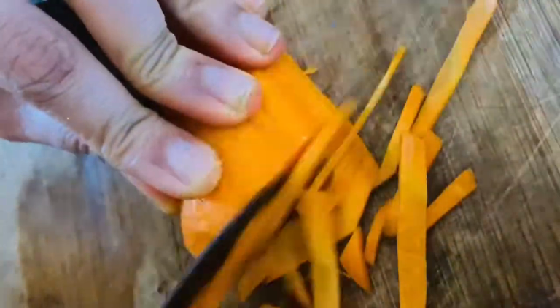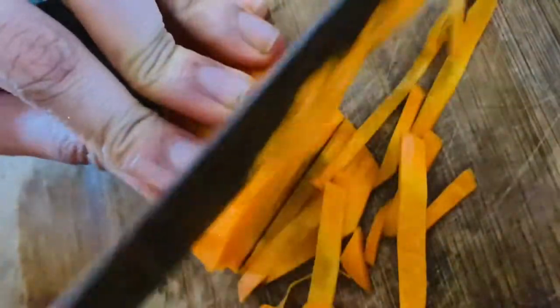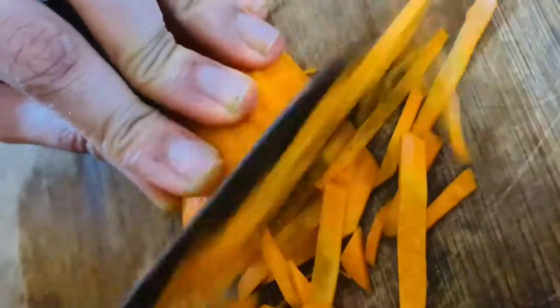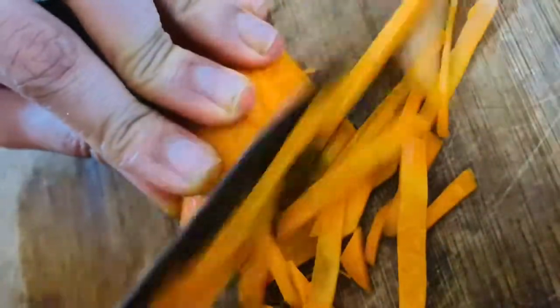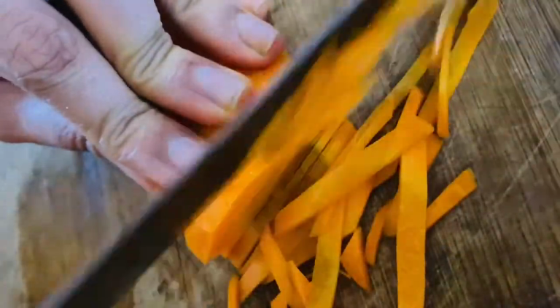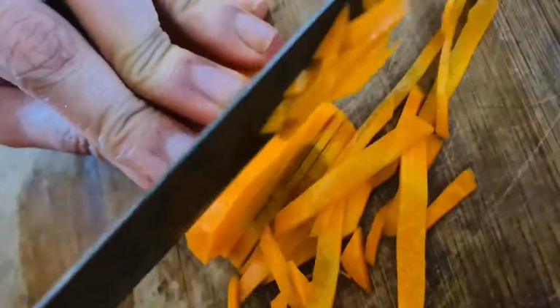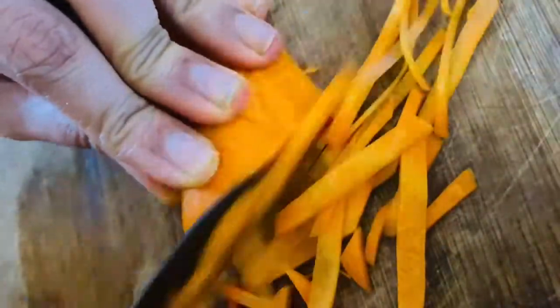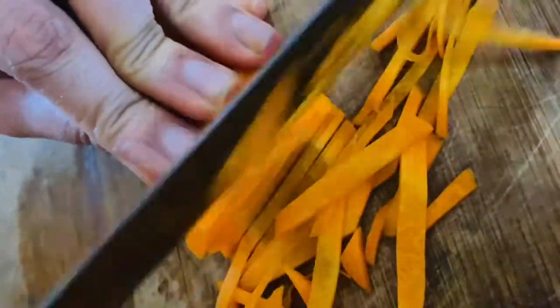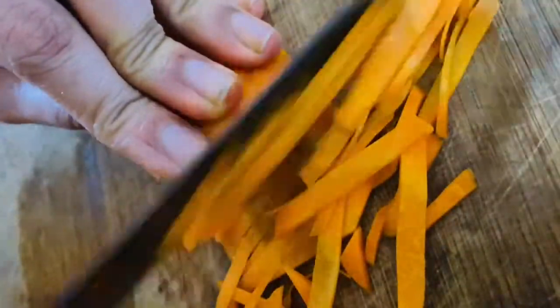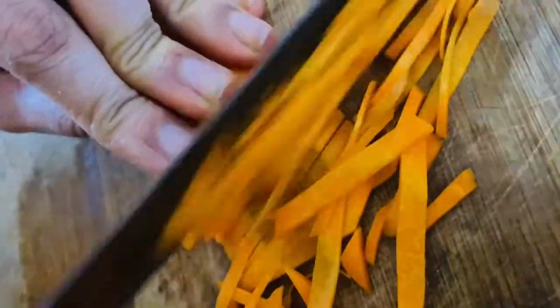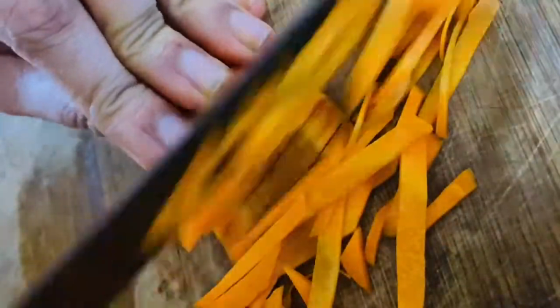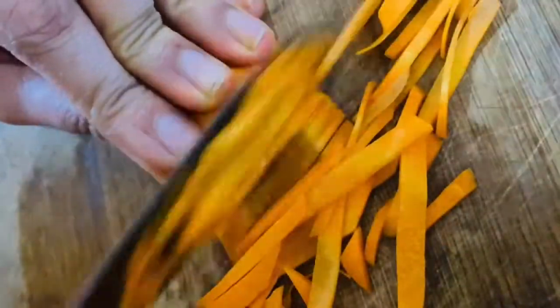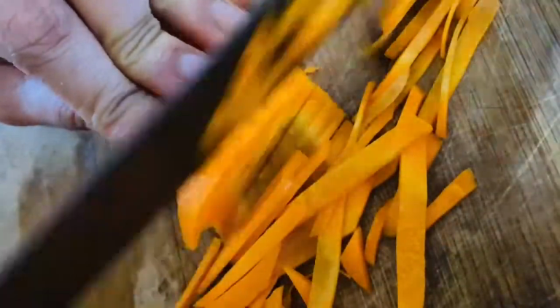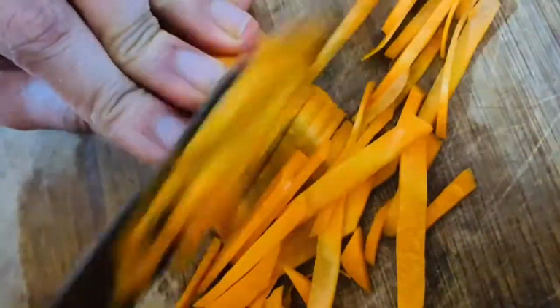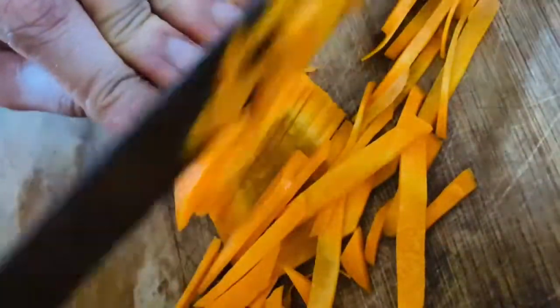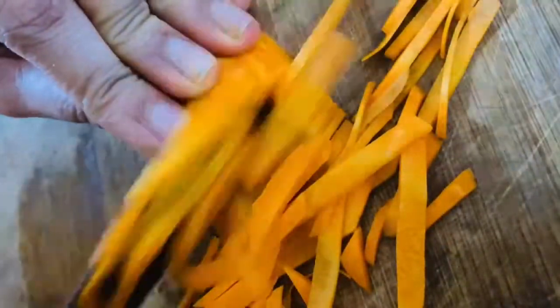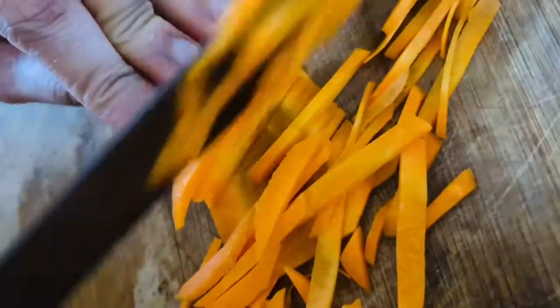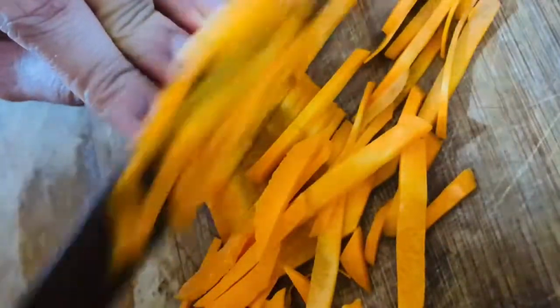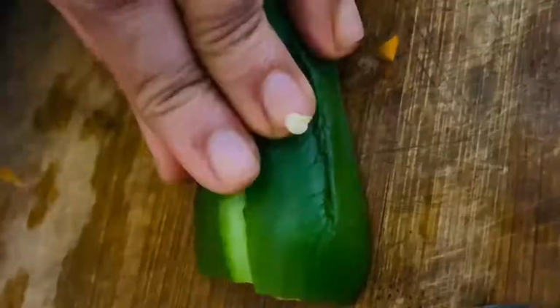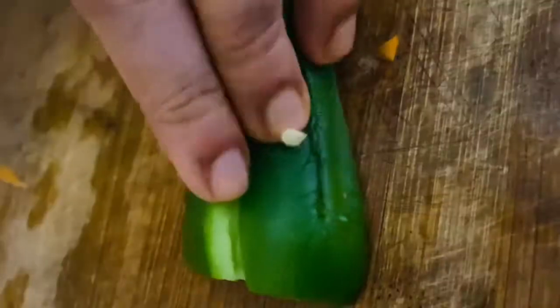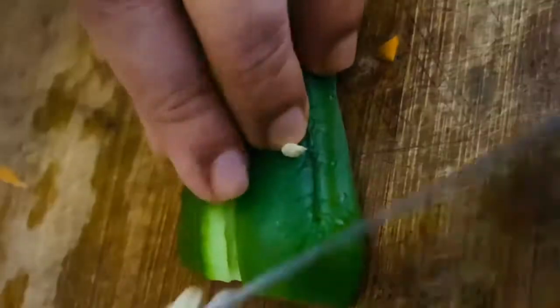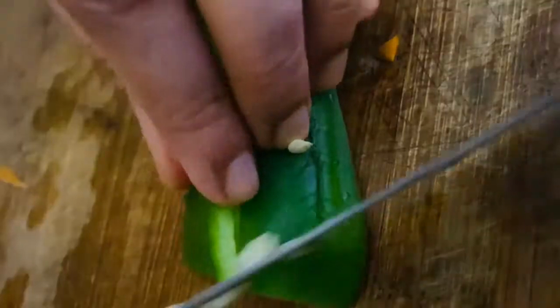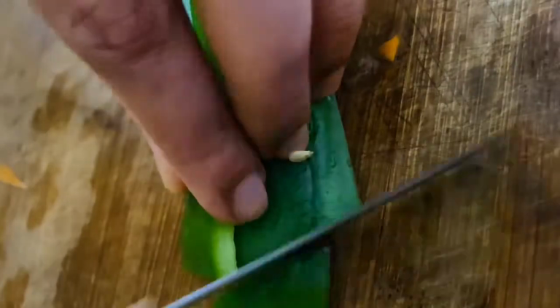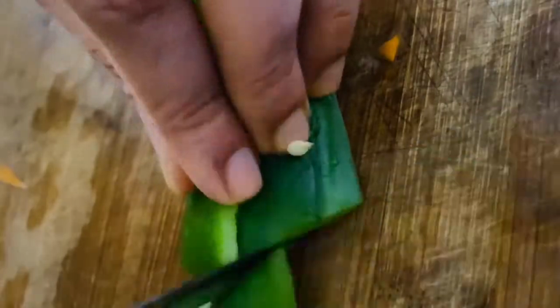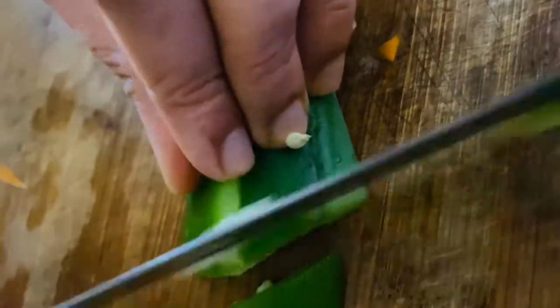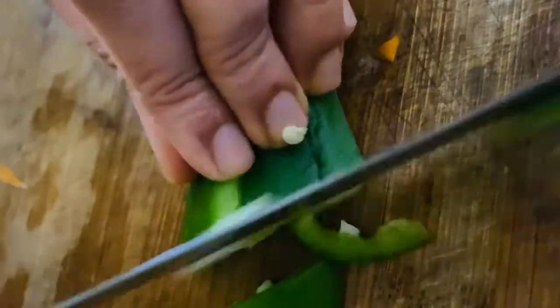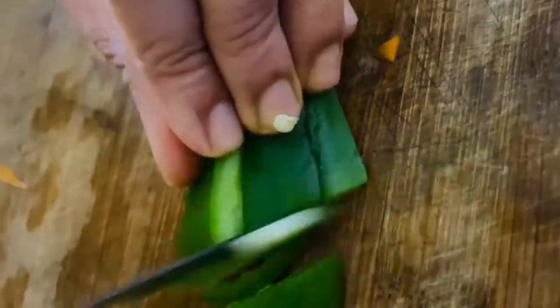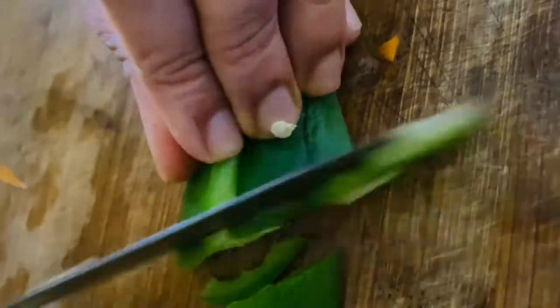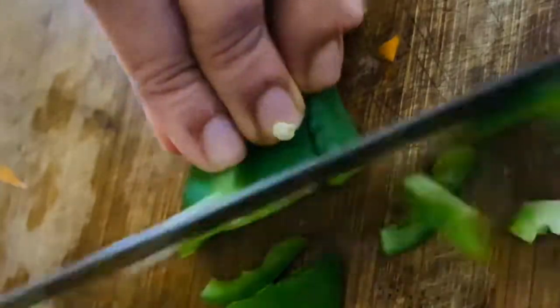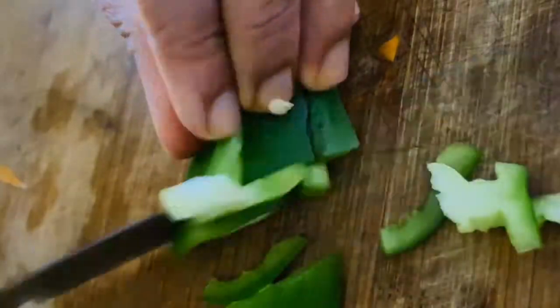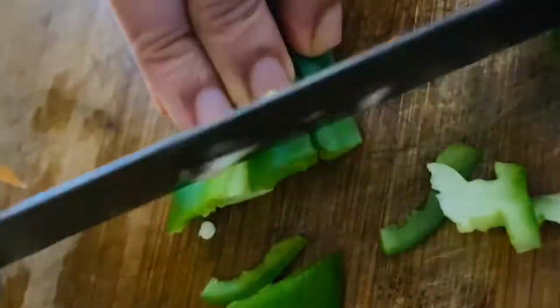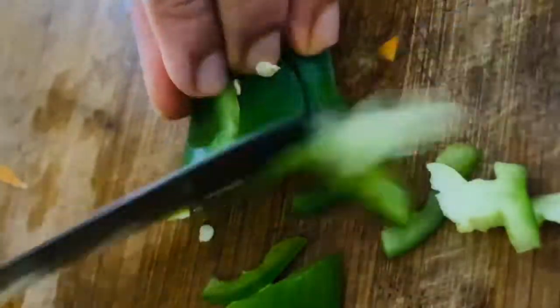We have our vegetables: carrot, capsicum, and beans. There are 3 vegetables.